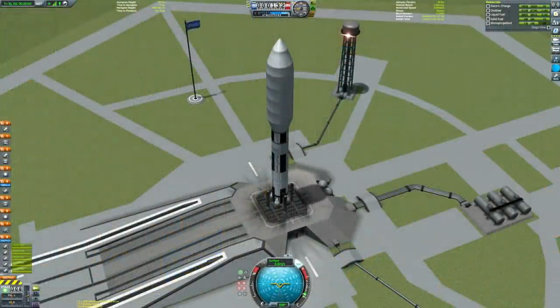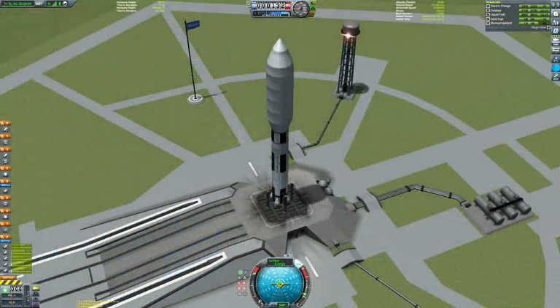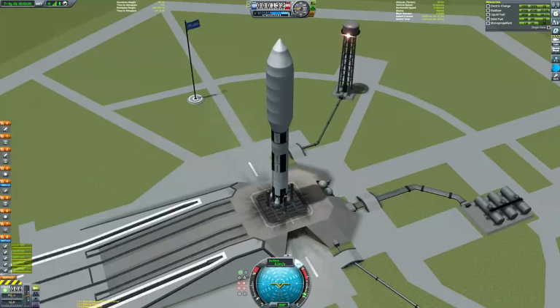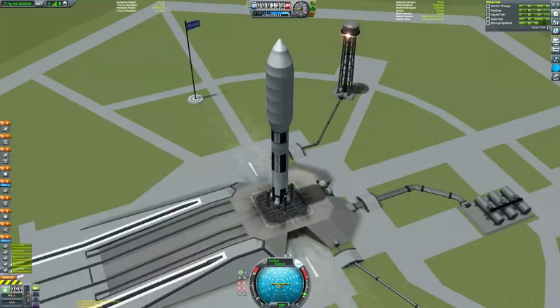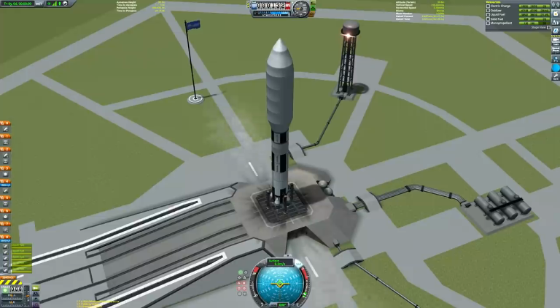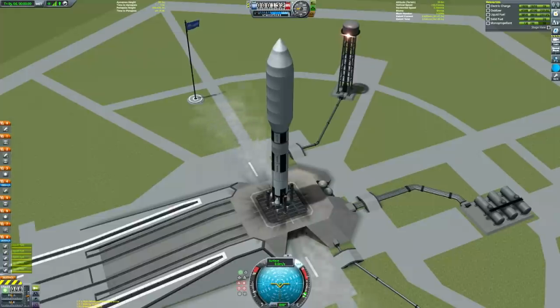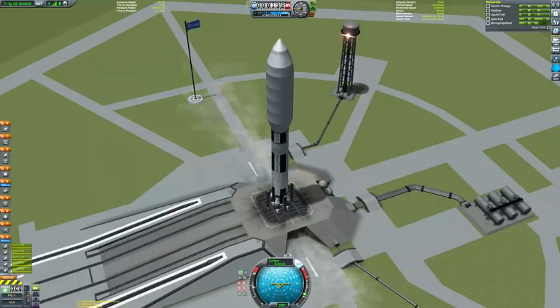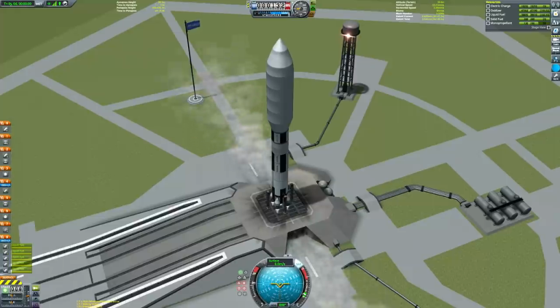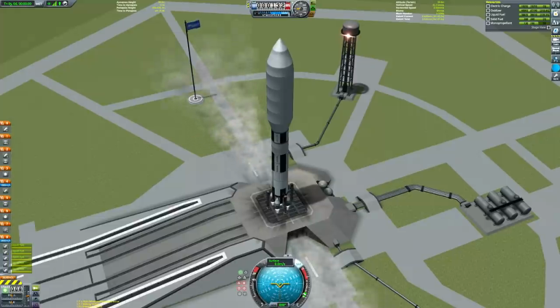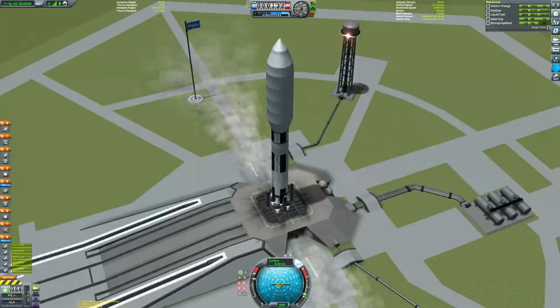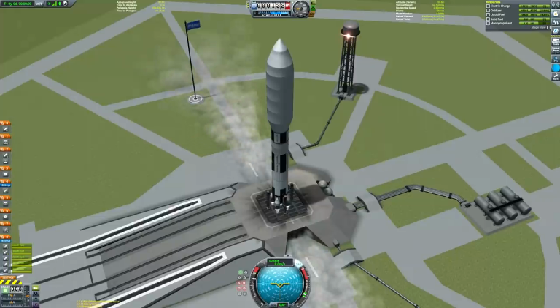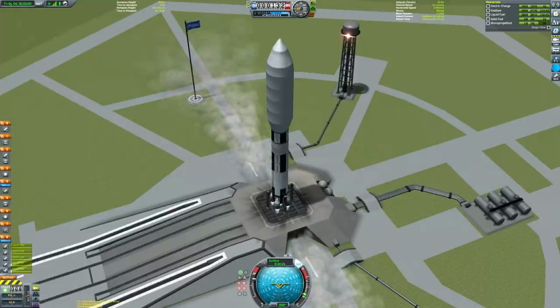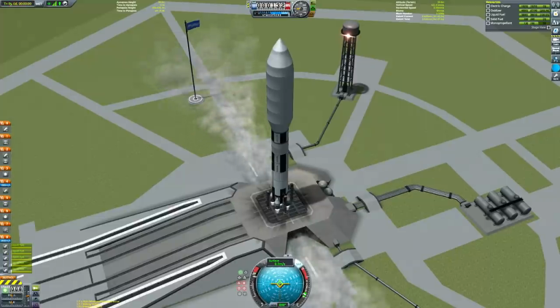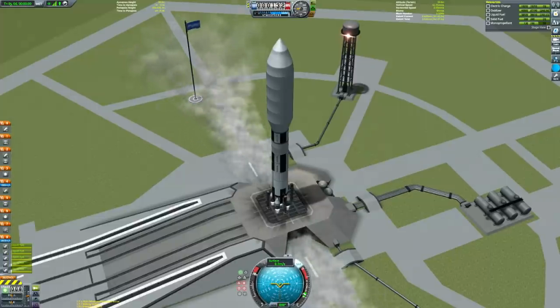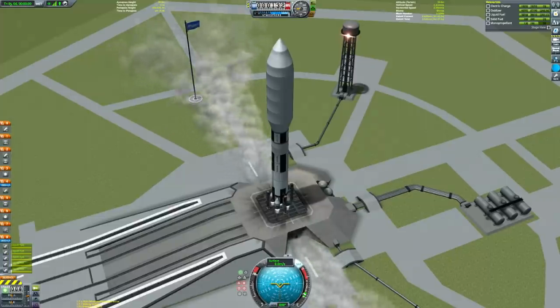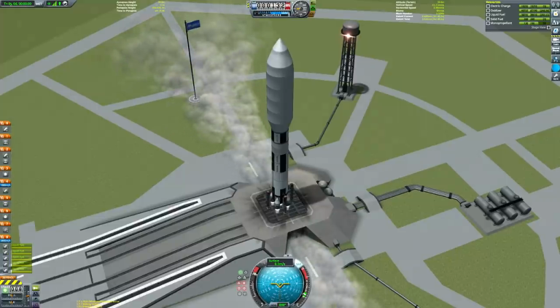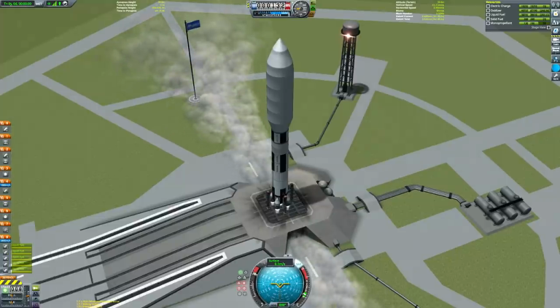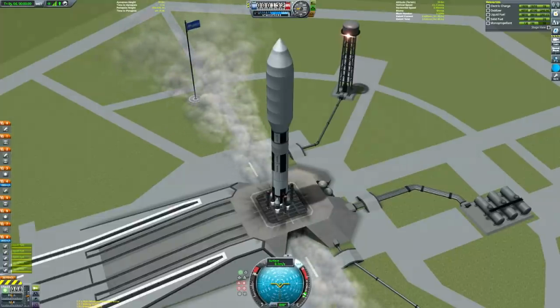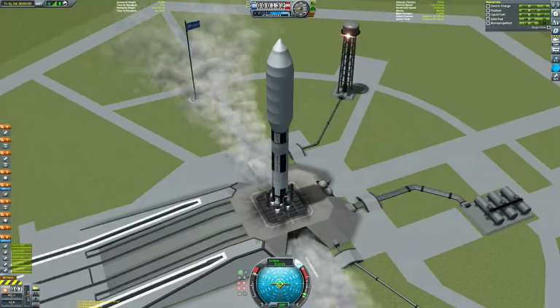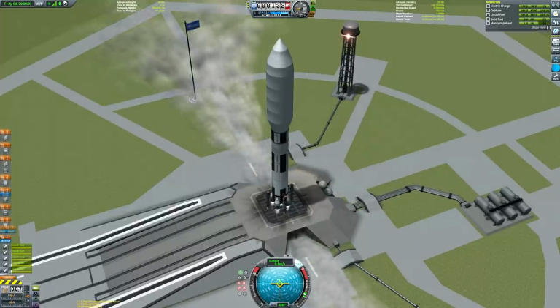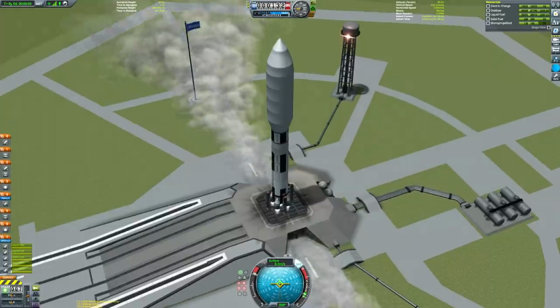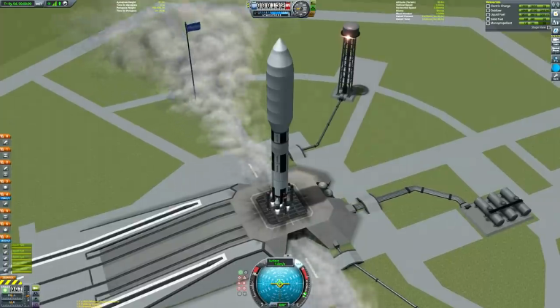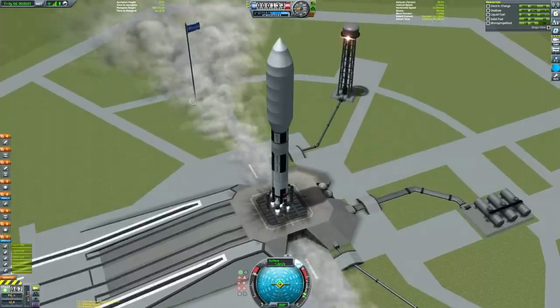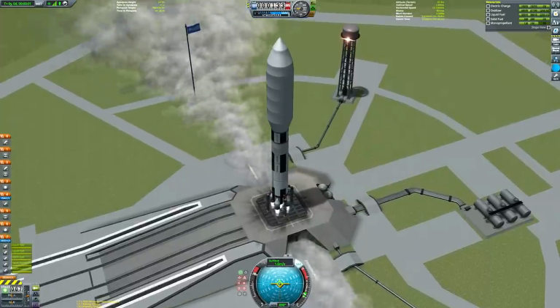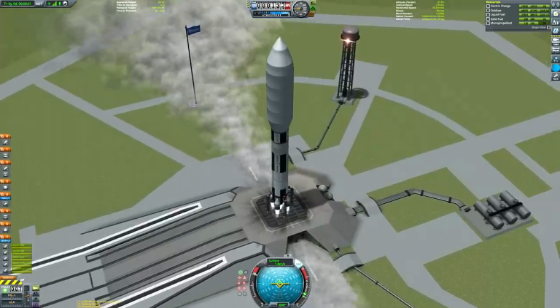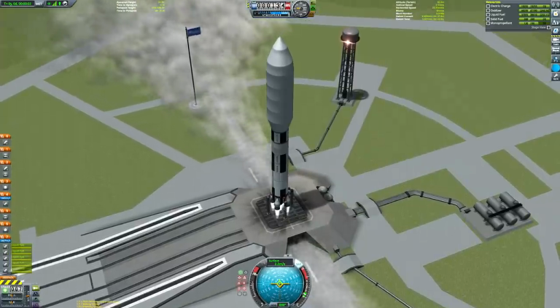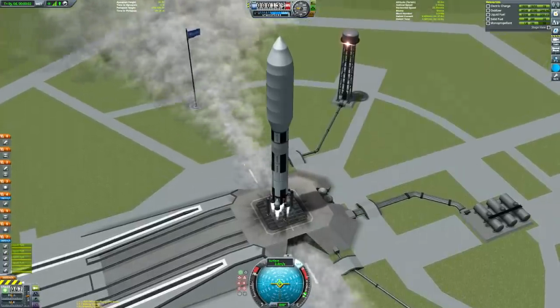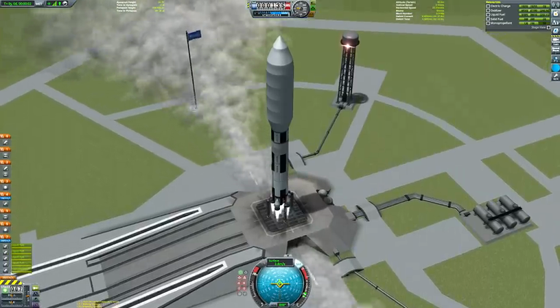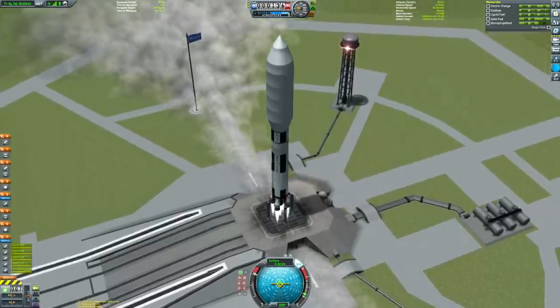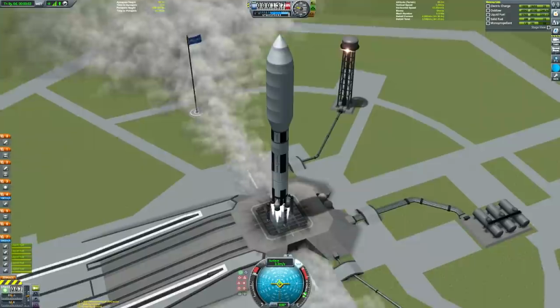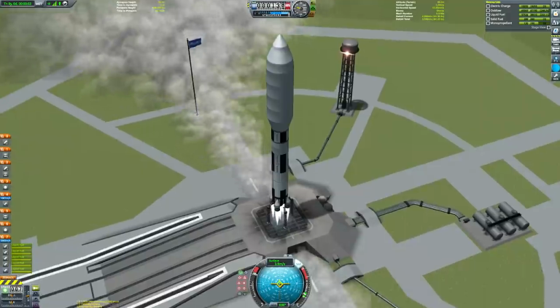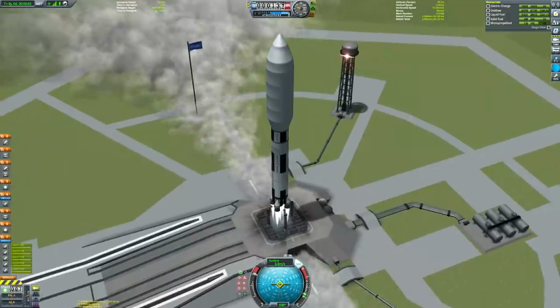And here we are on the pad, getting ready to get clear of the ground and make our way into space.